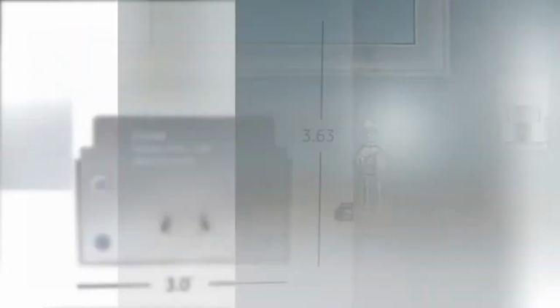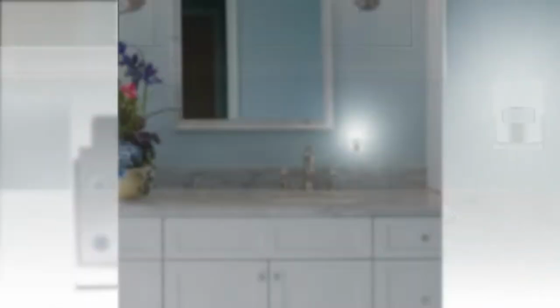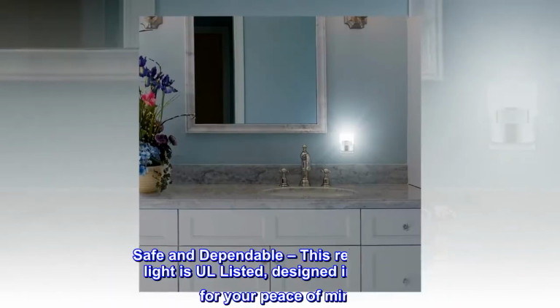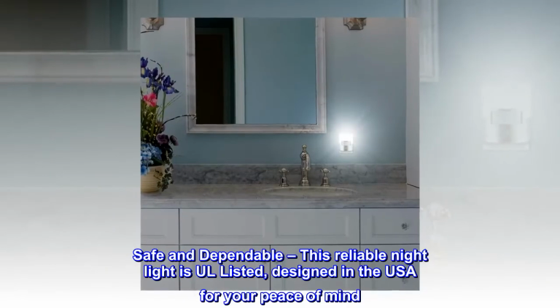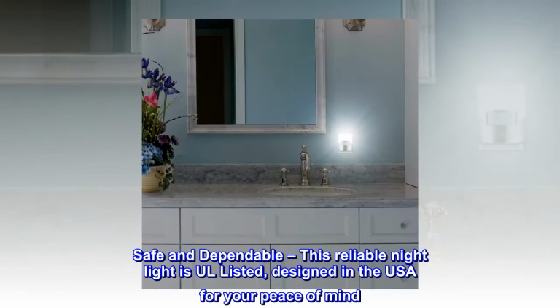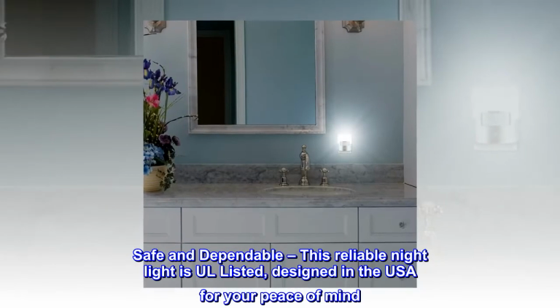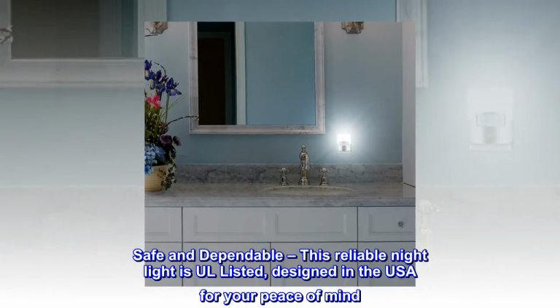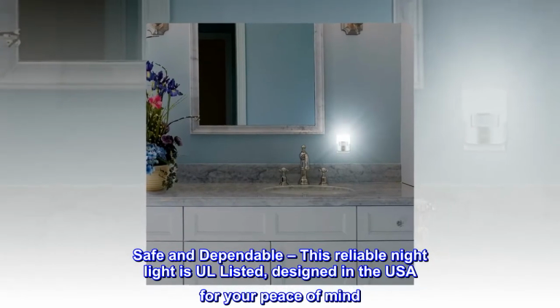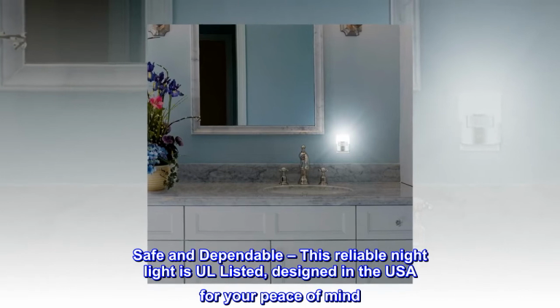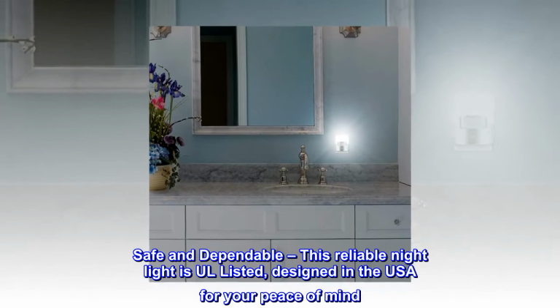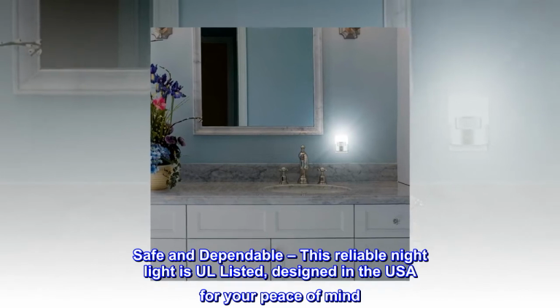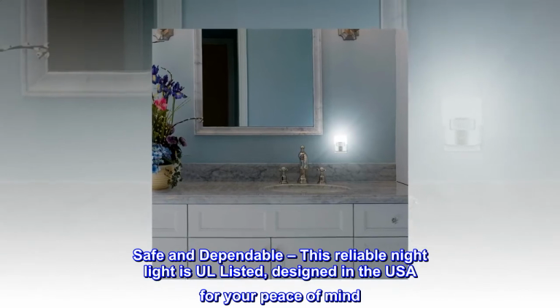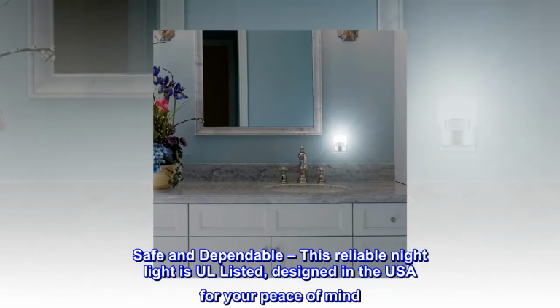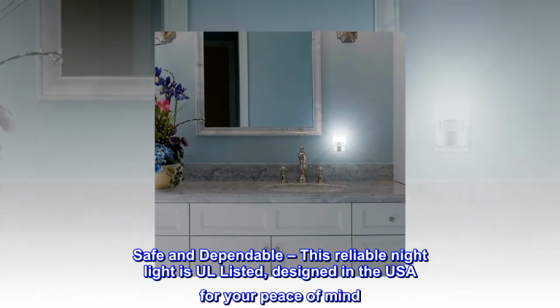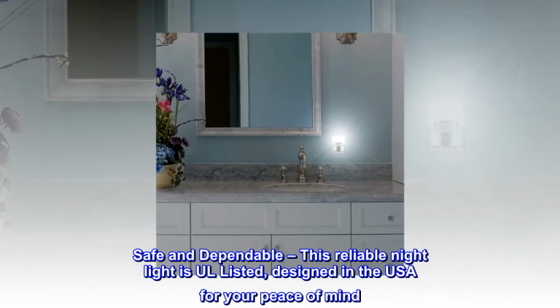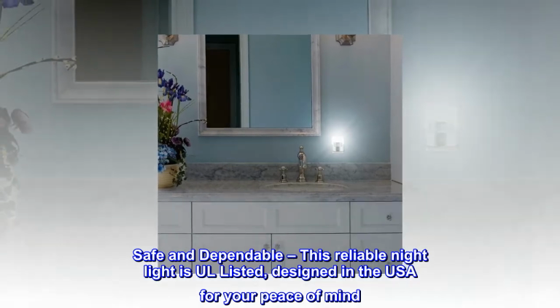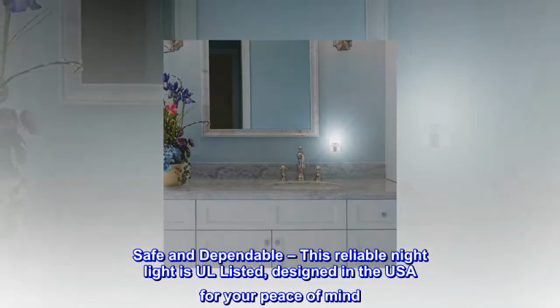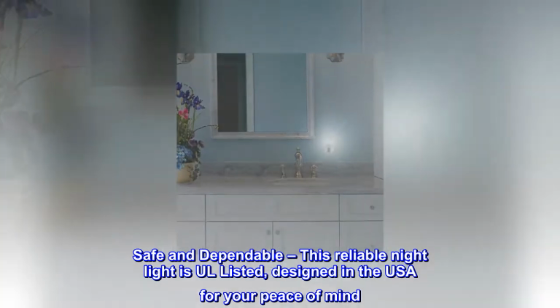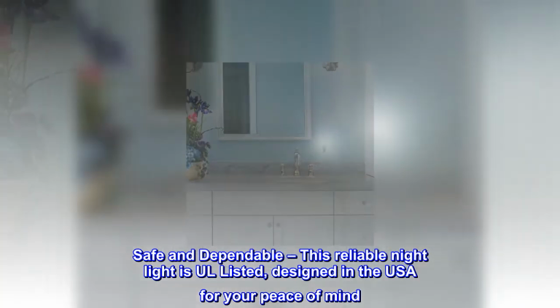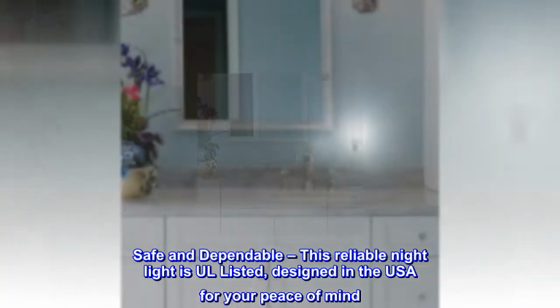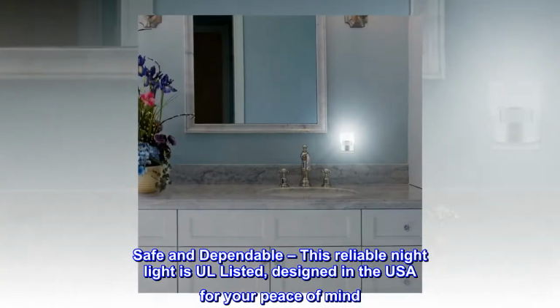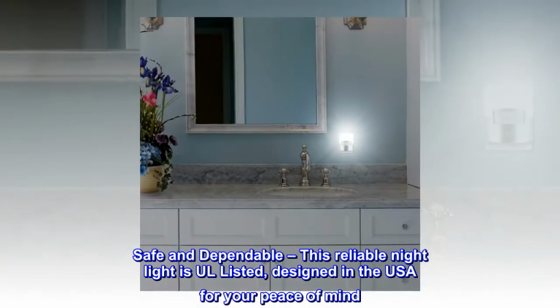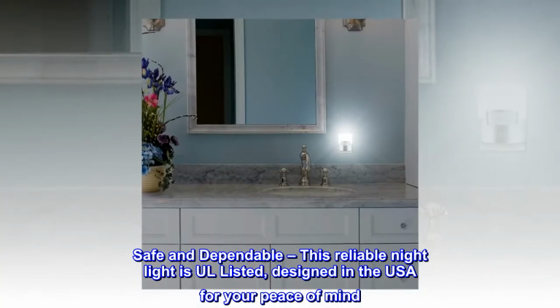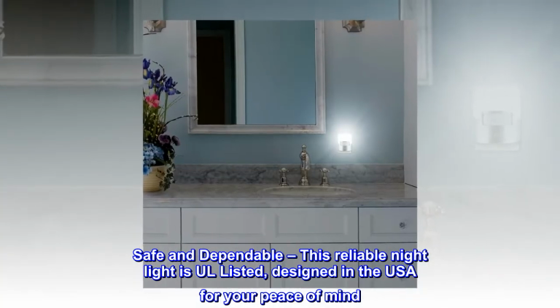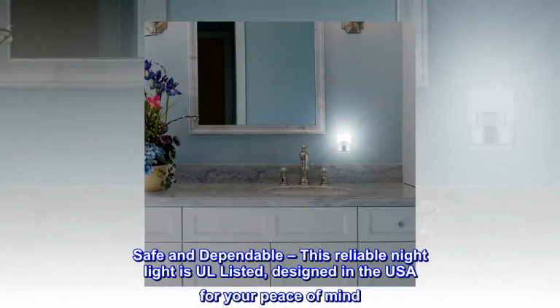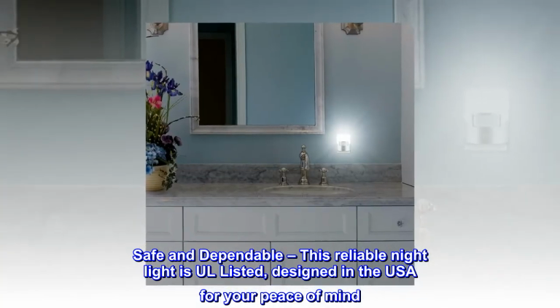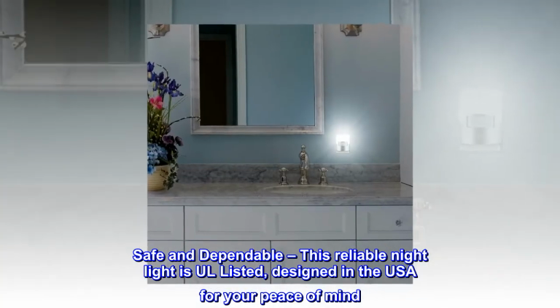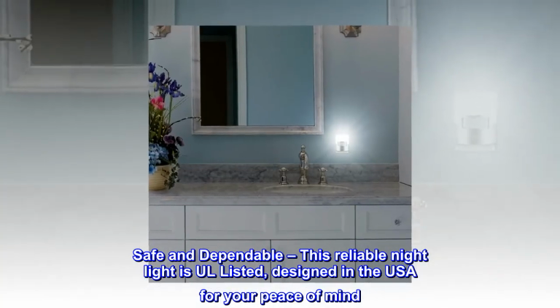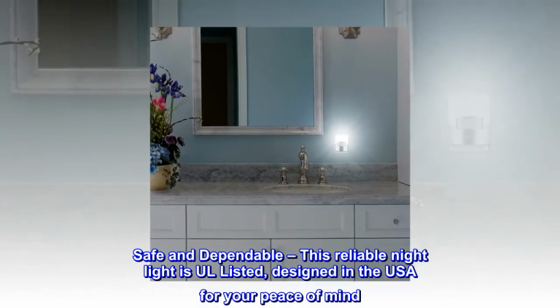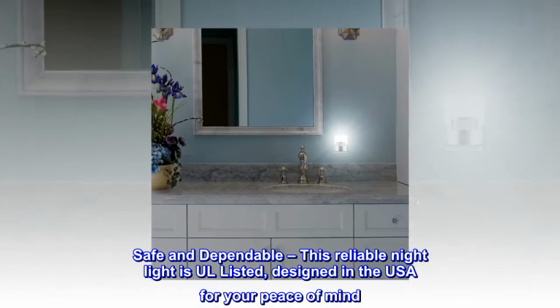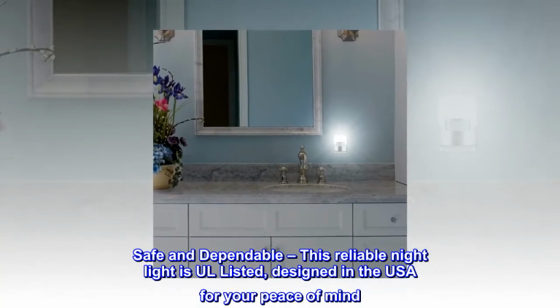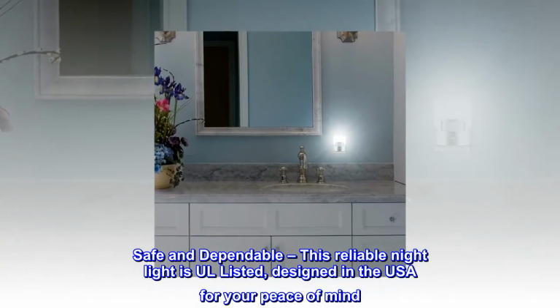Safe and dependable: this reliable nightlight is UL listed, designed in the USA for your peace of mind.